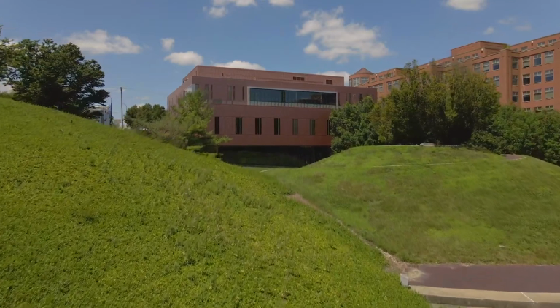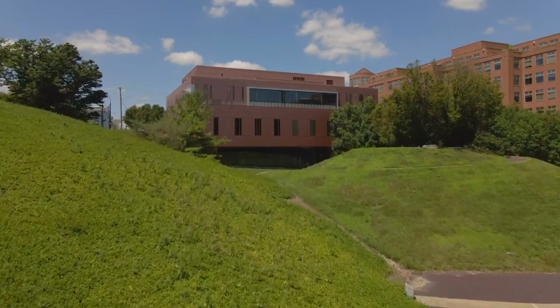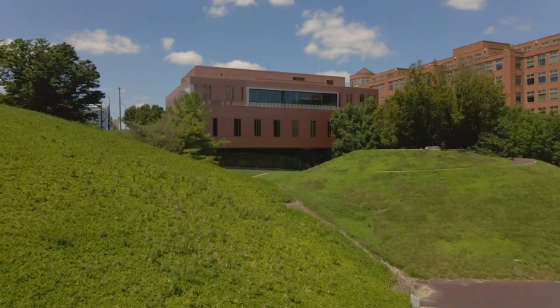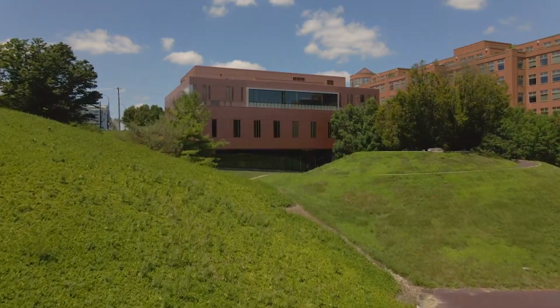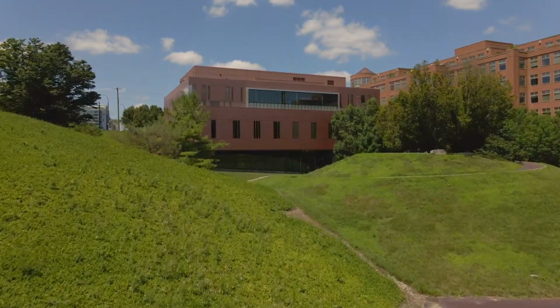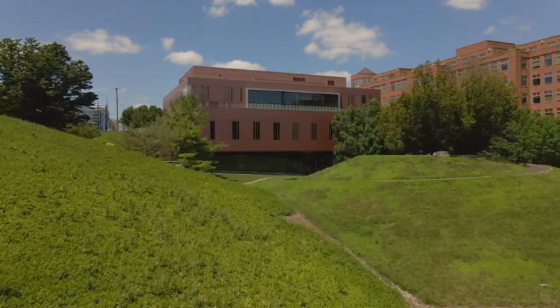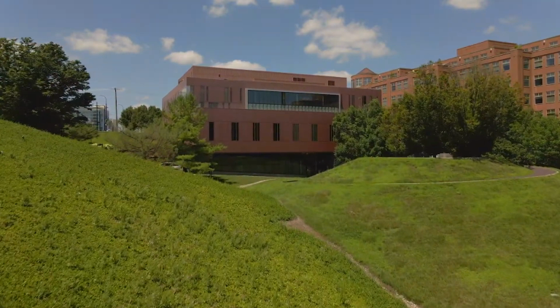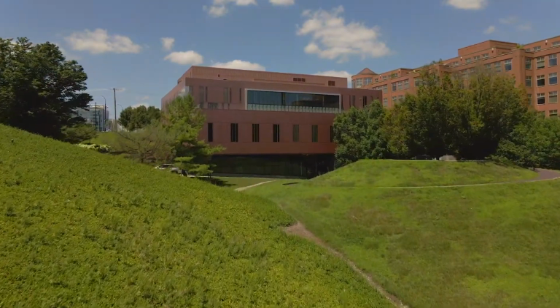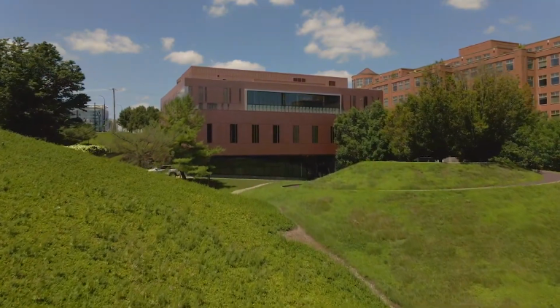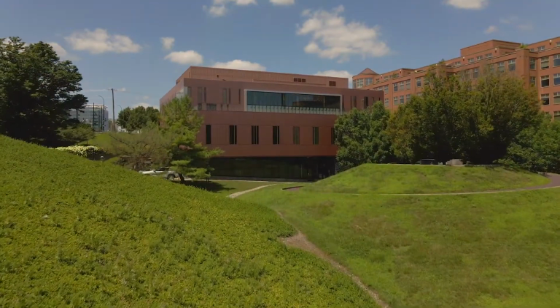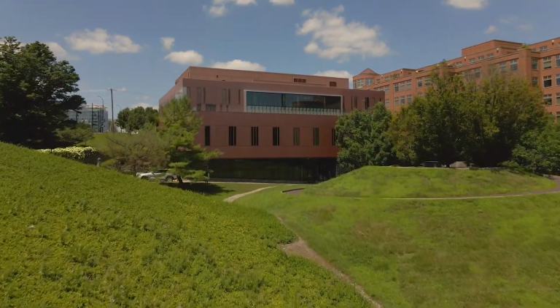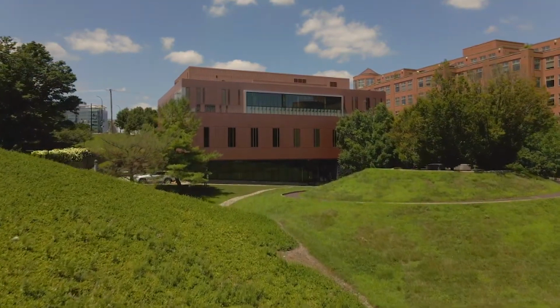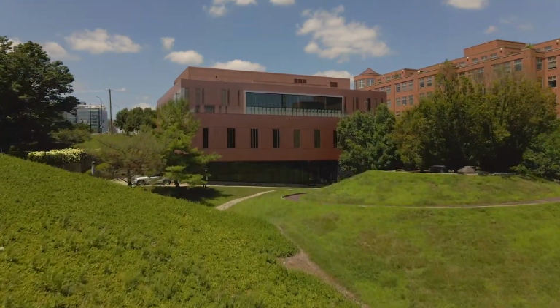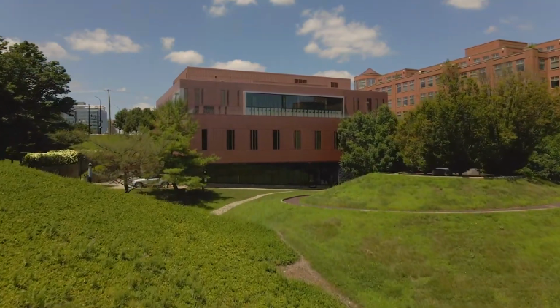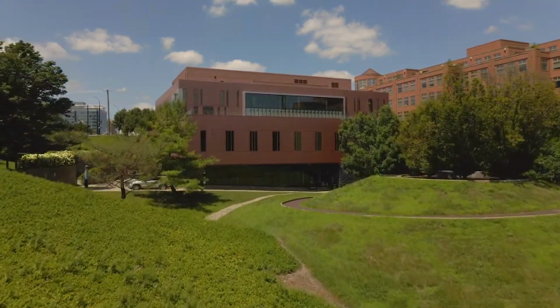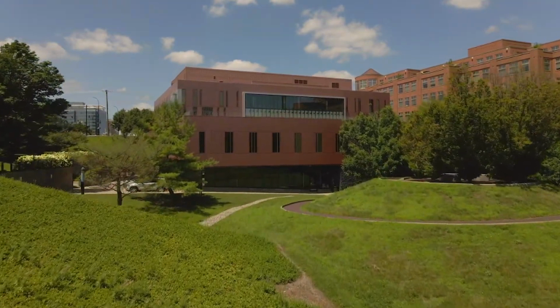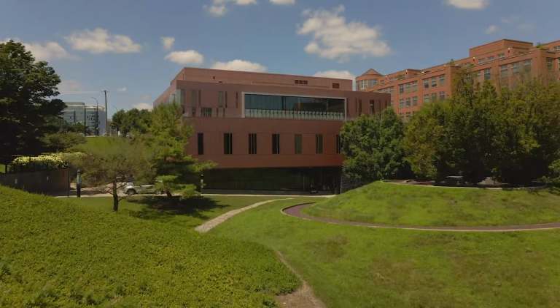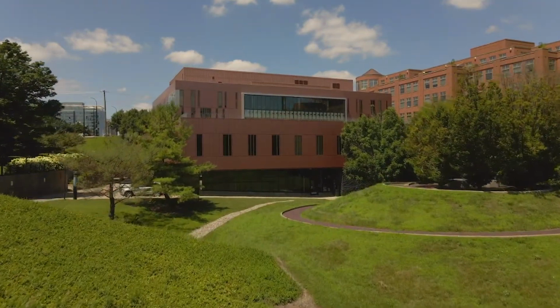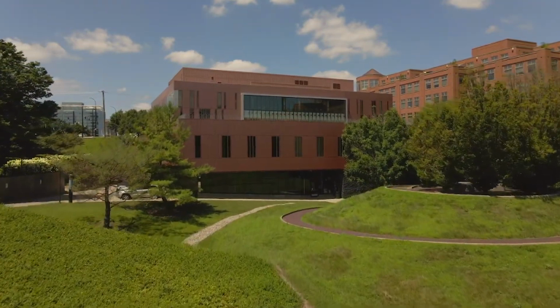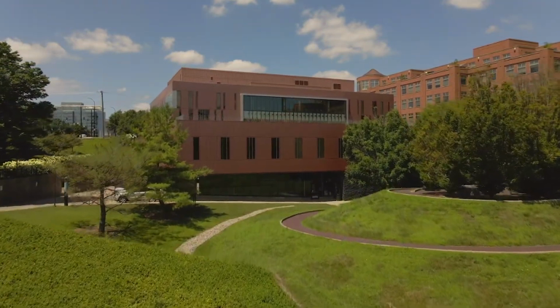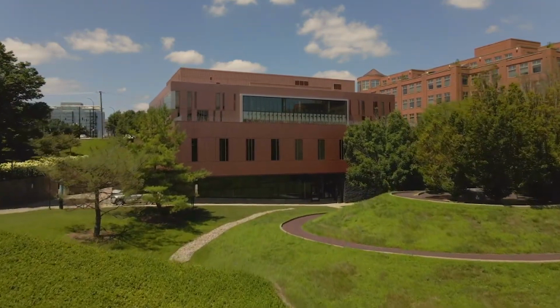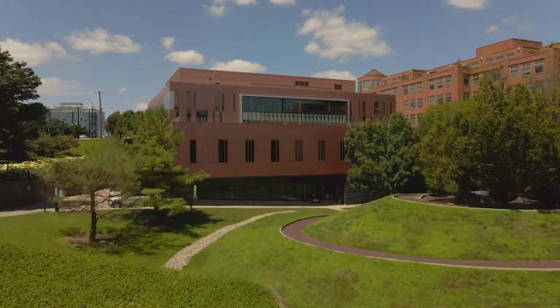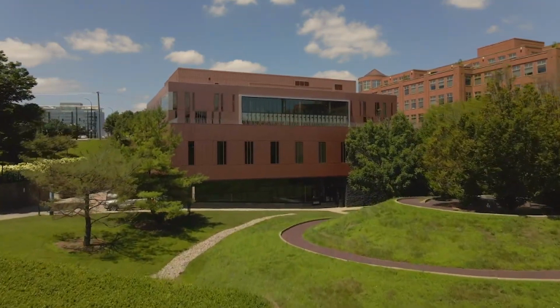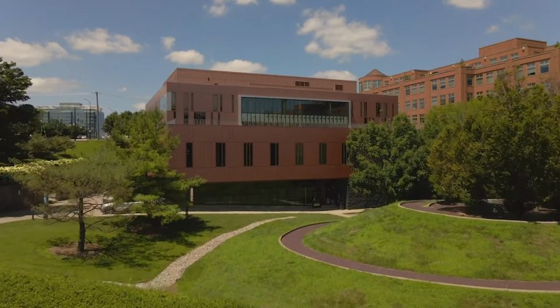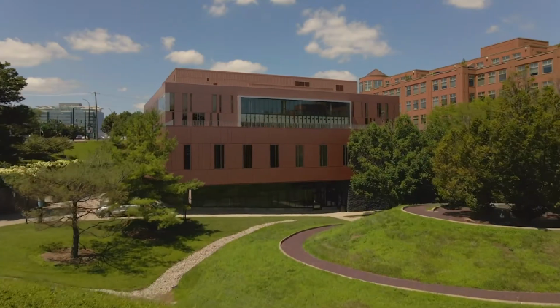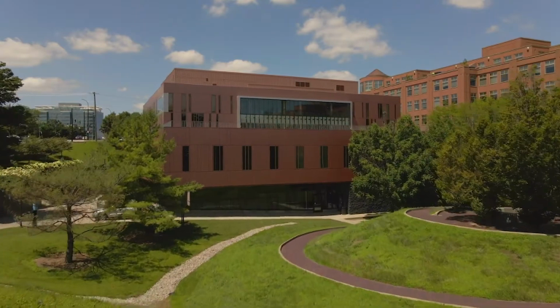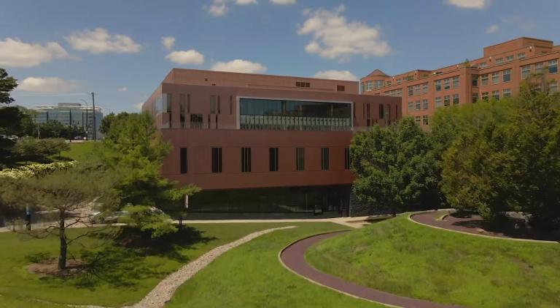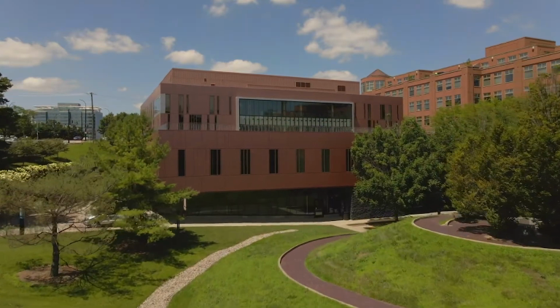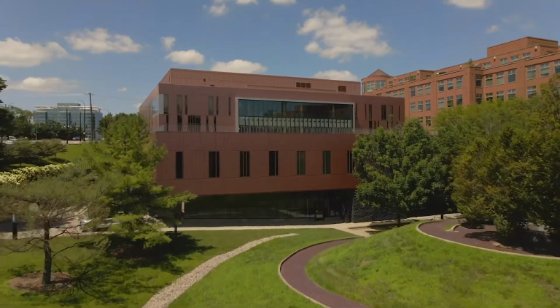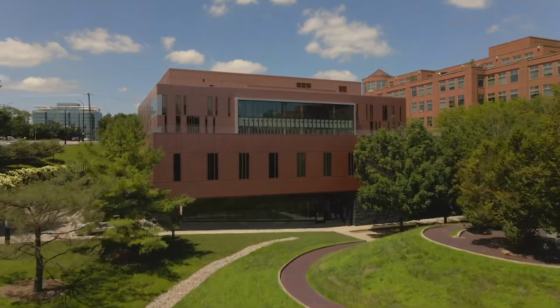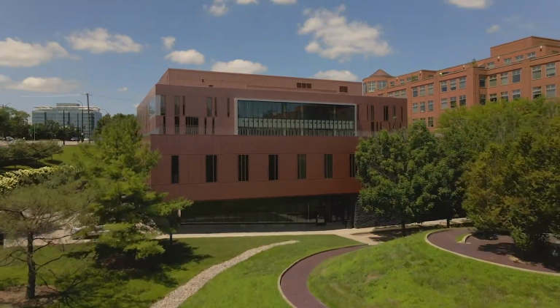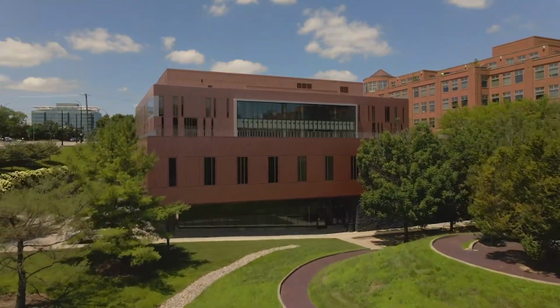Welcome to the University of Cincinnati College of Nursing. We hope you enjoy your virtual visit.